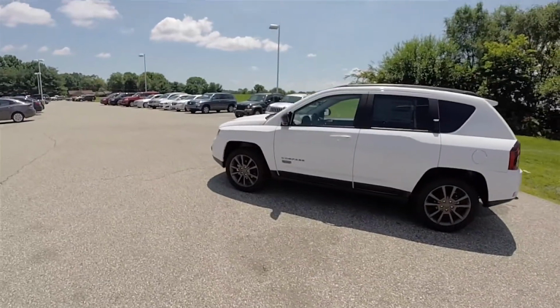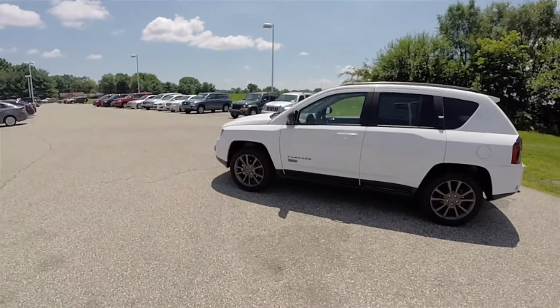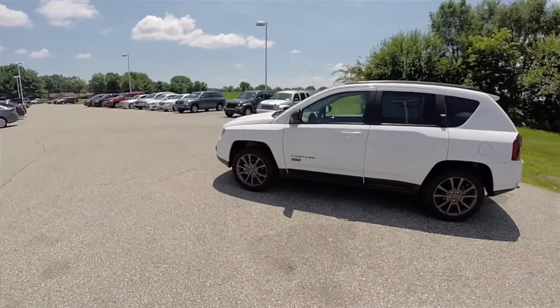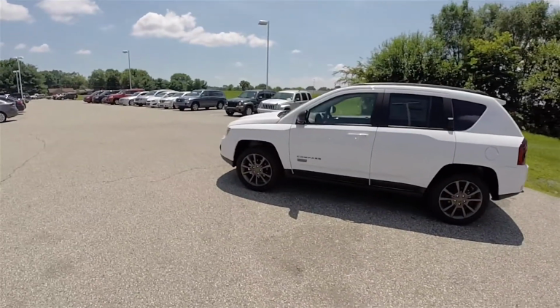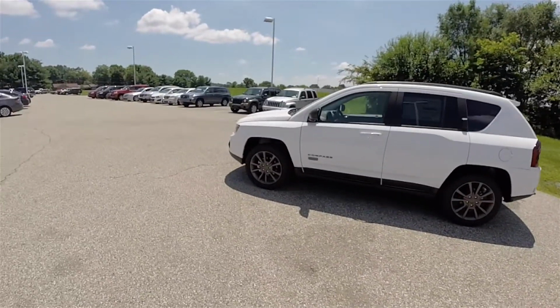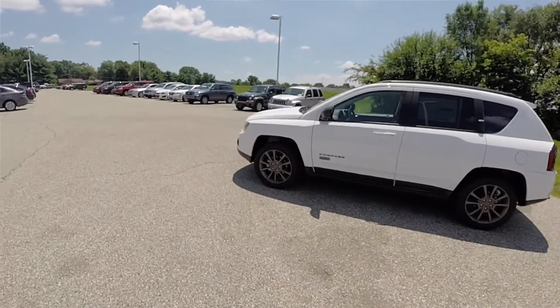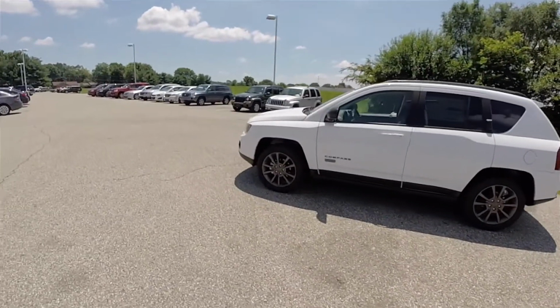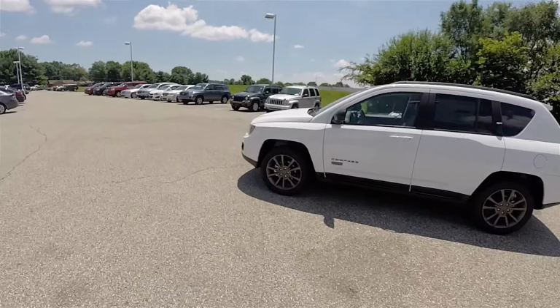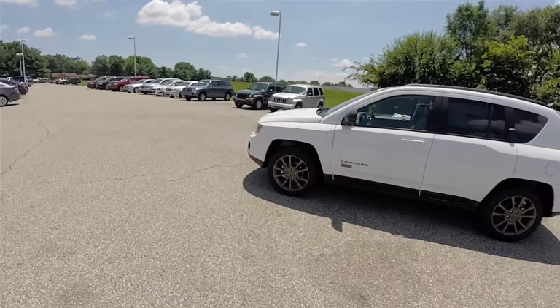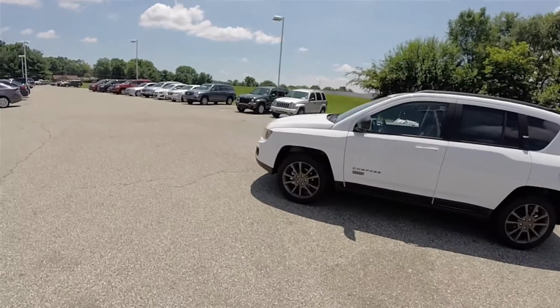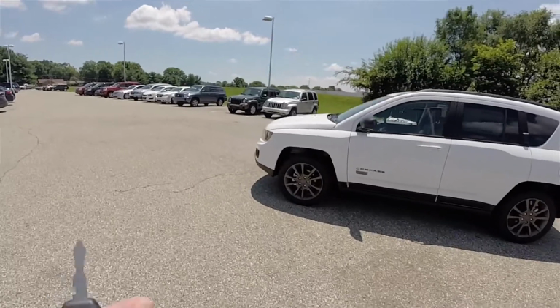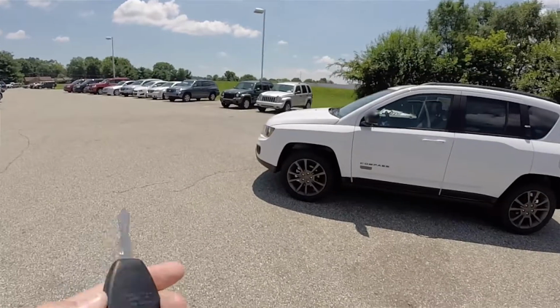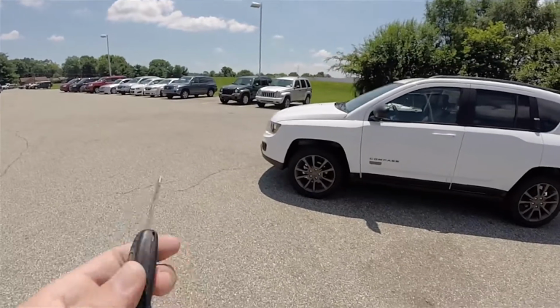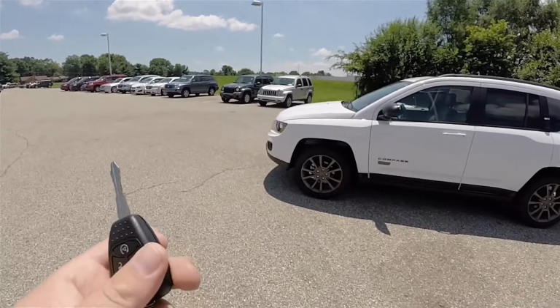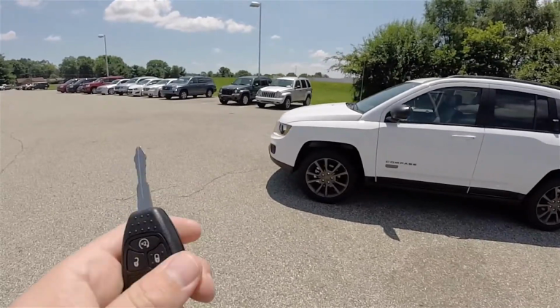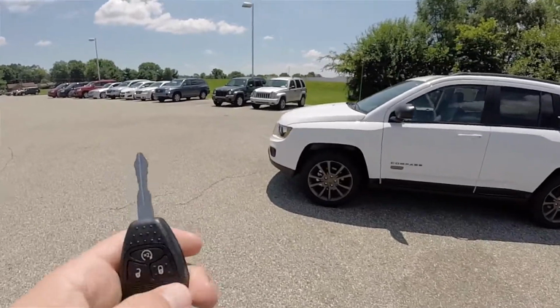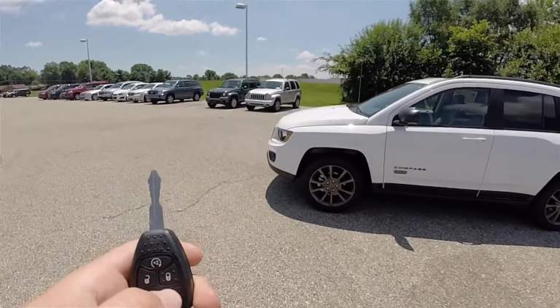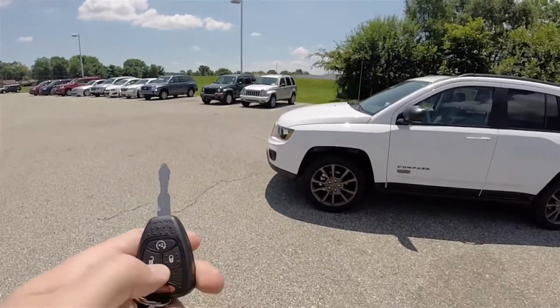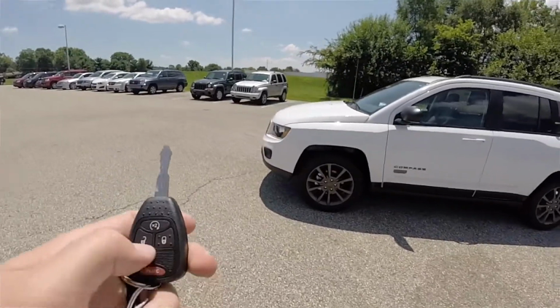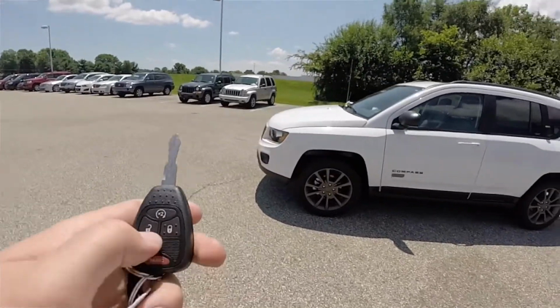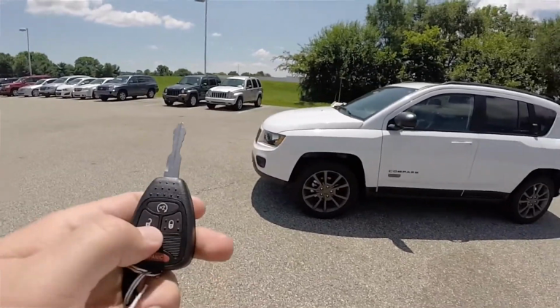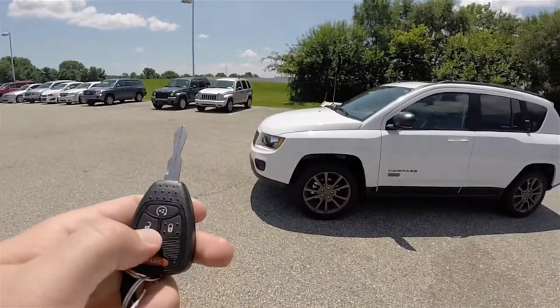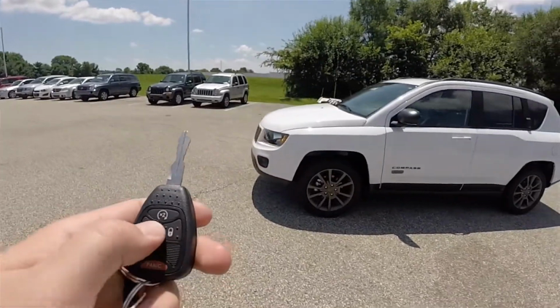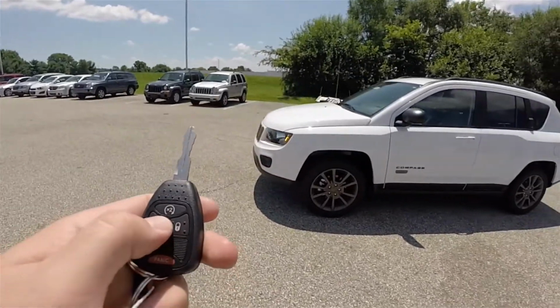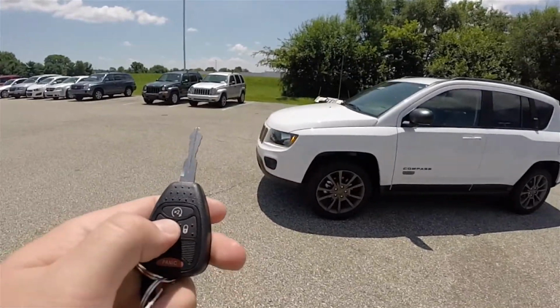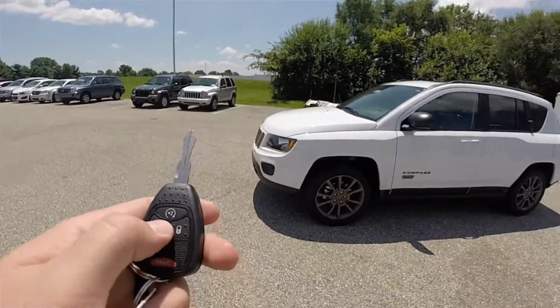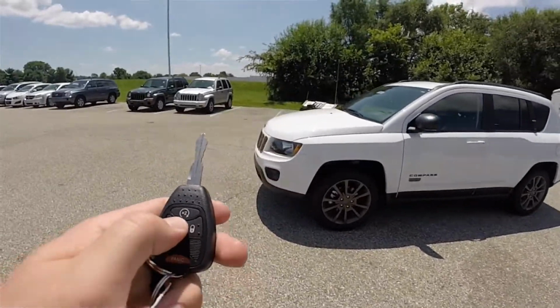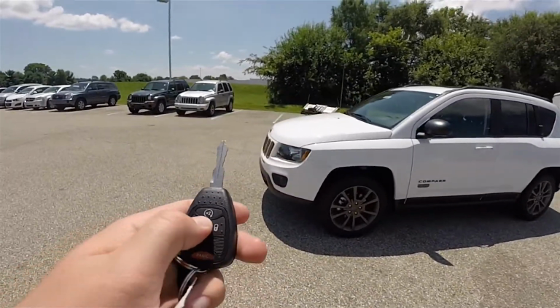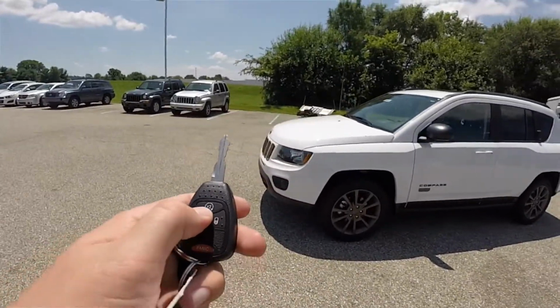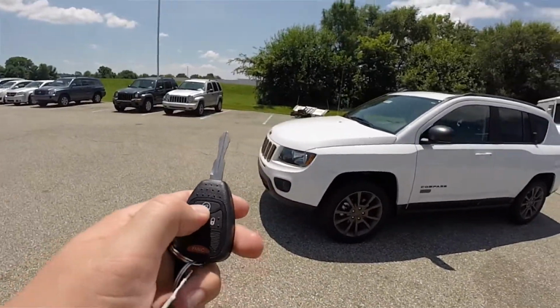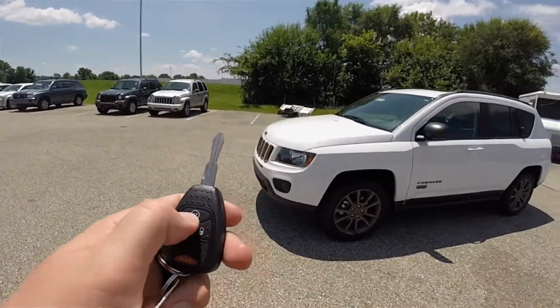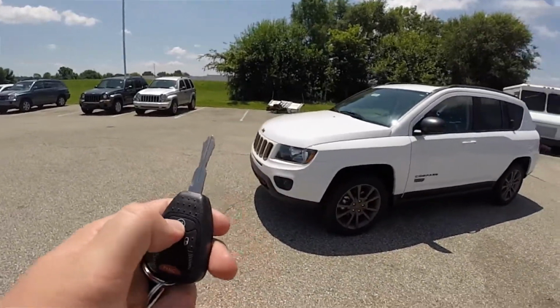This vehicle is equipped with a remote start. It's easy to use — just double-press the remote start button on the key fob.